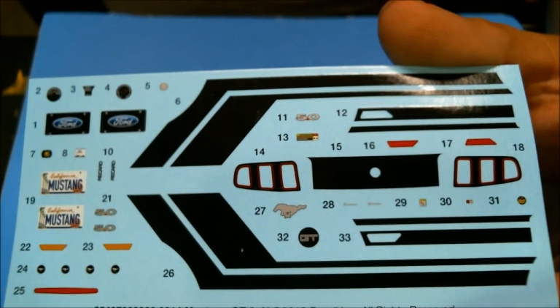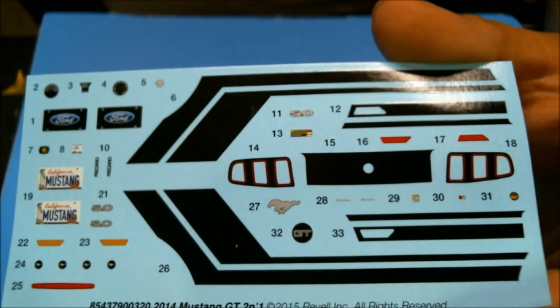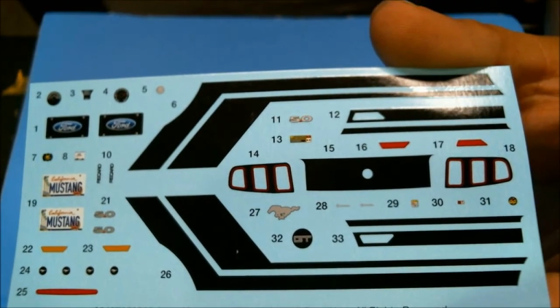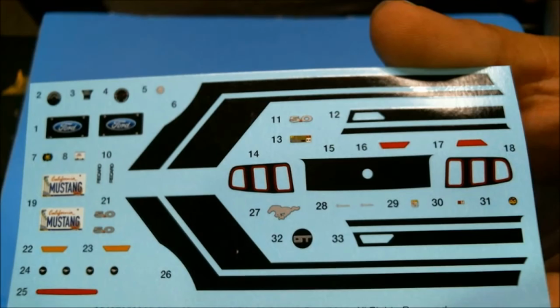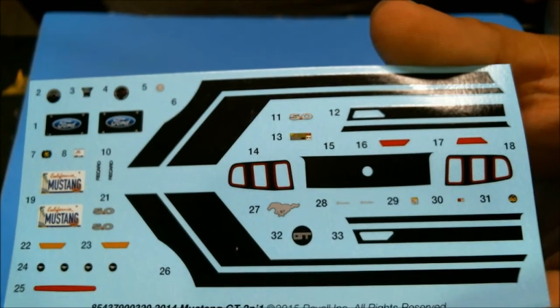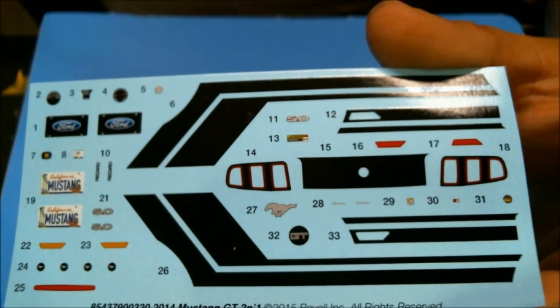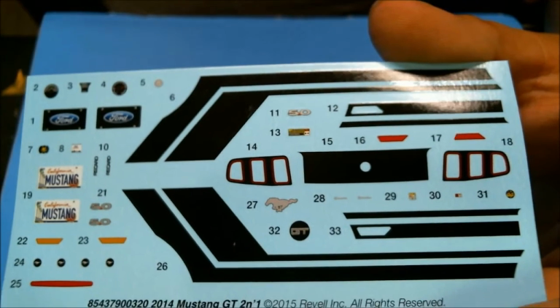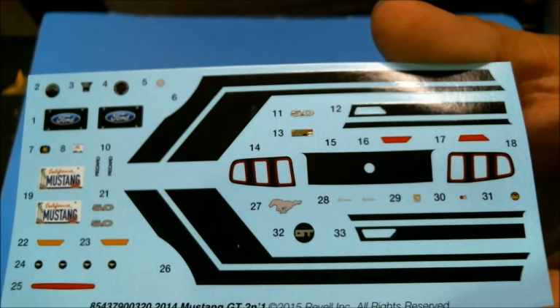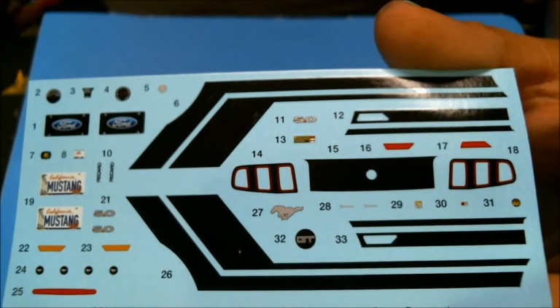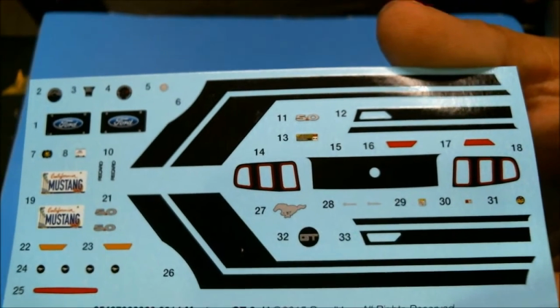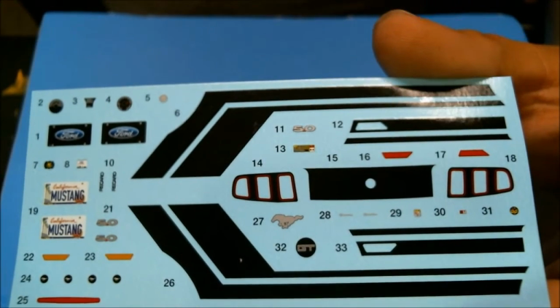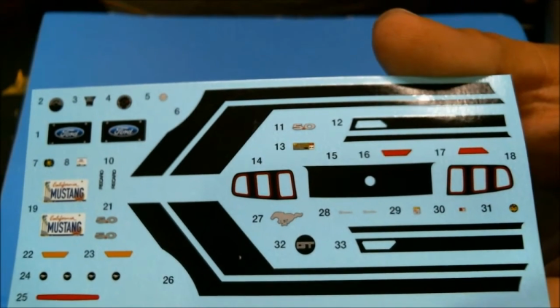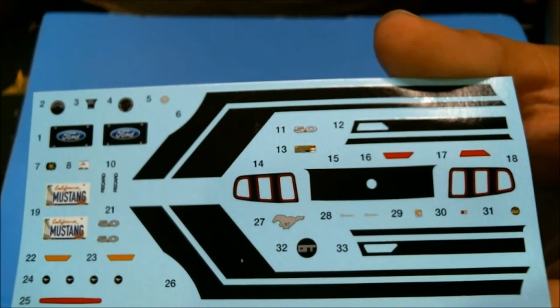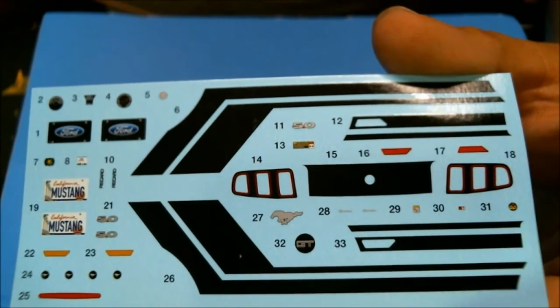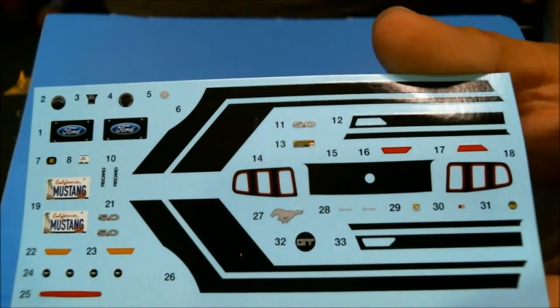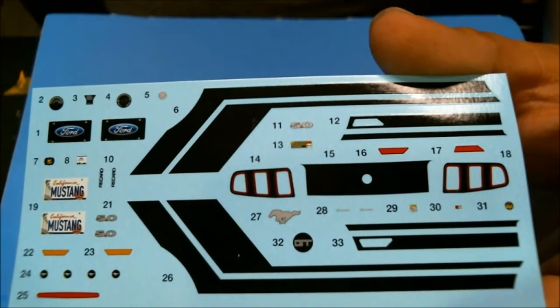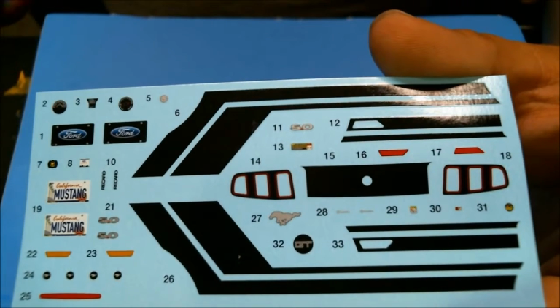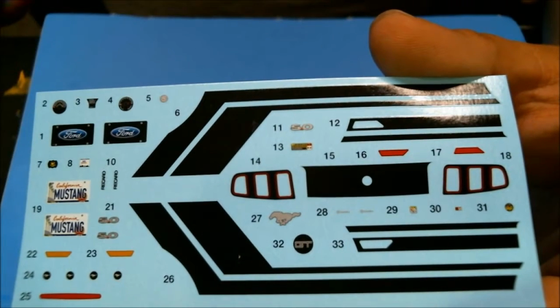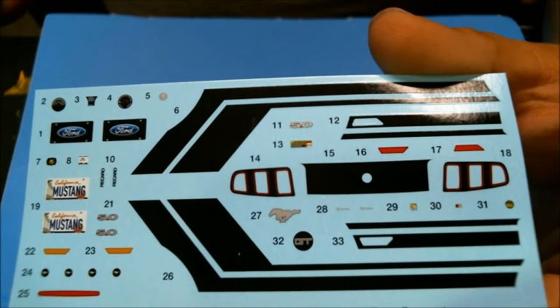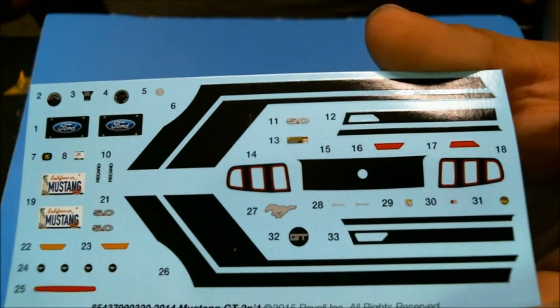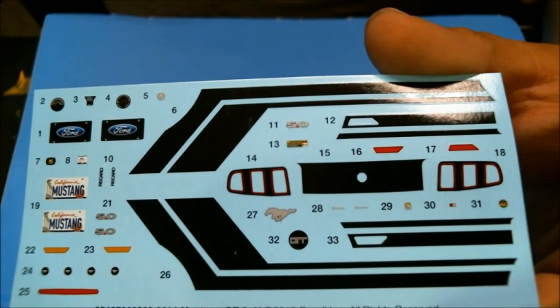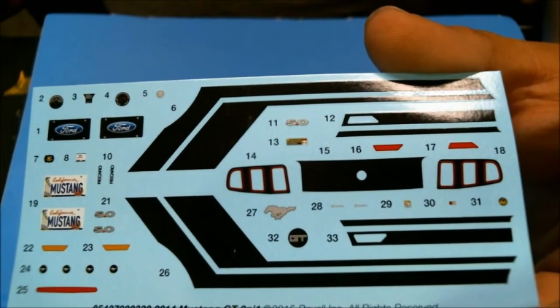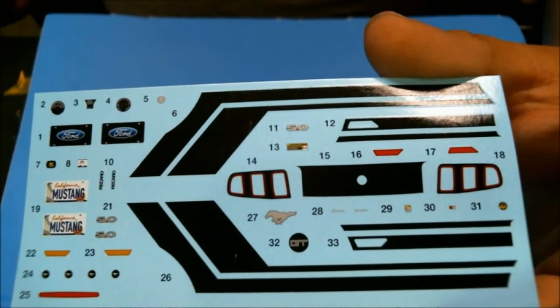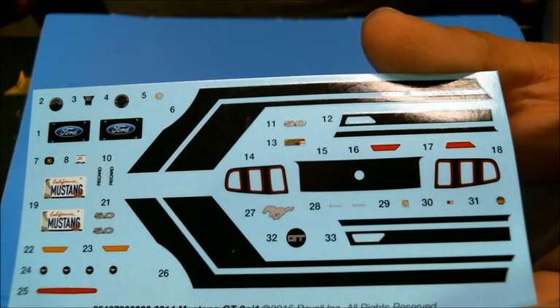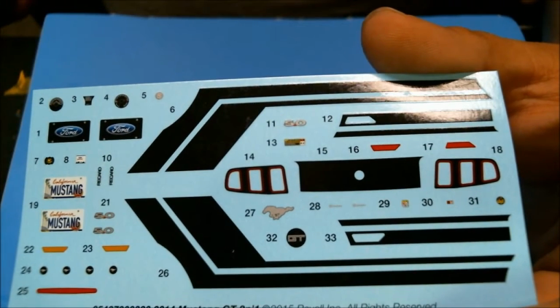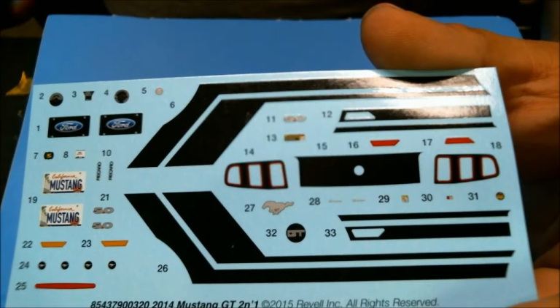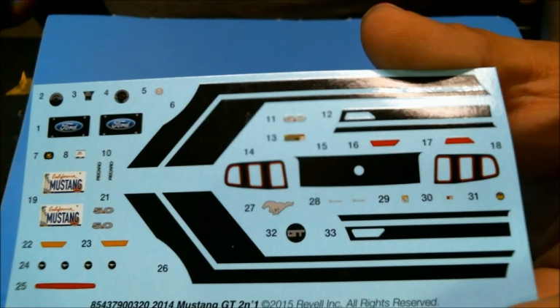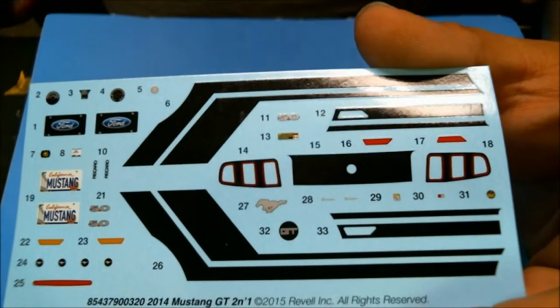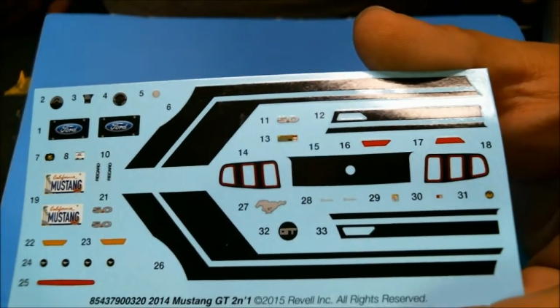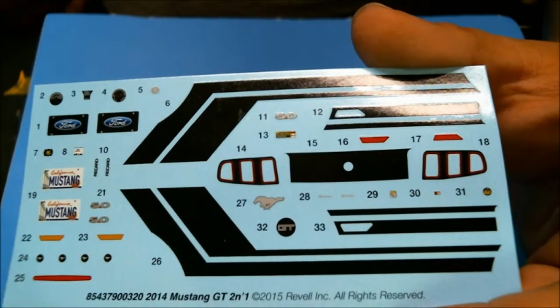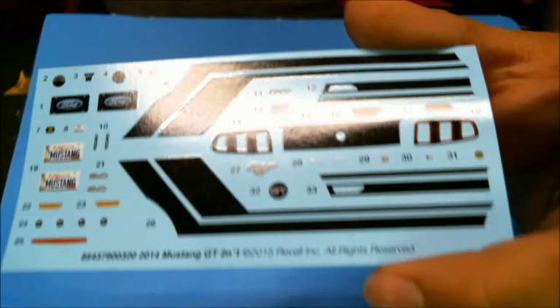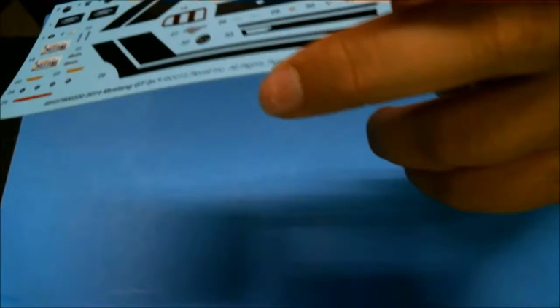It's a fairly robust decal sheet for the factory stock version. All the decals are used even on the custom version, because the custom version isn't really all that custom.